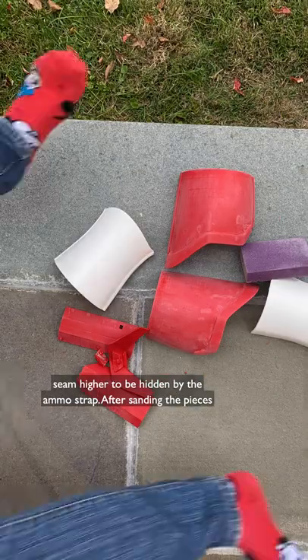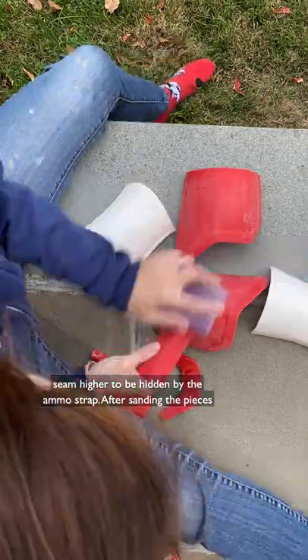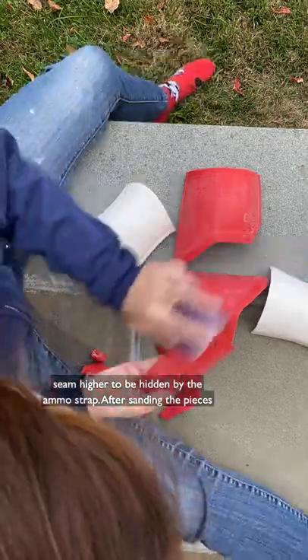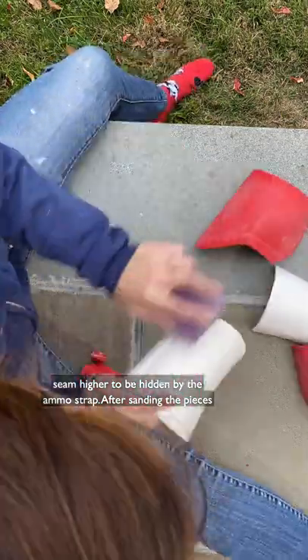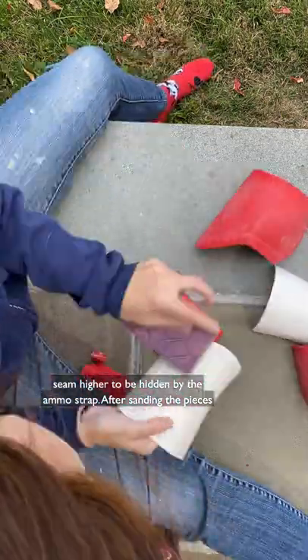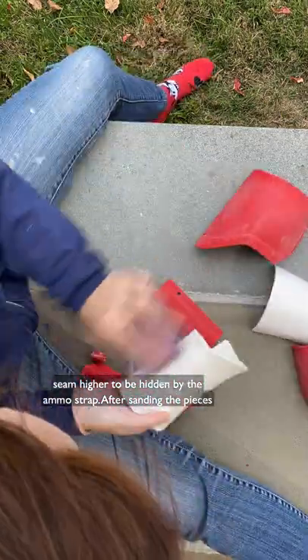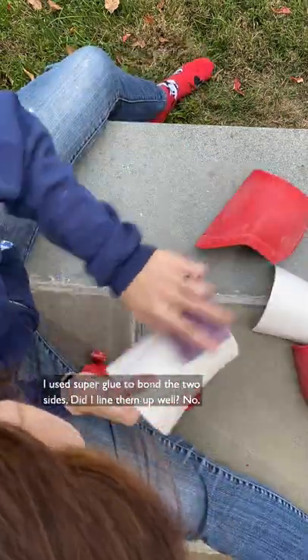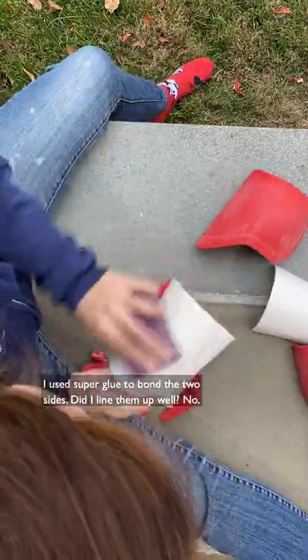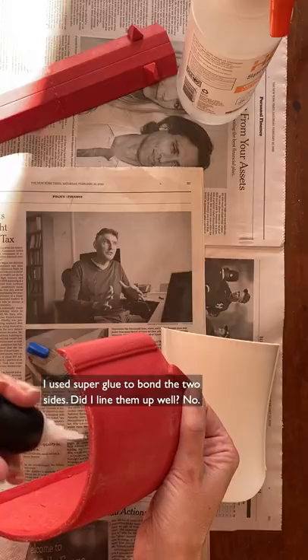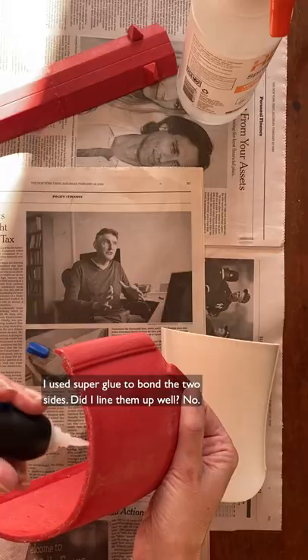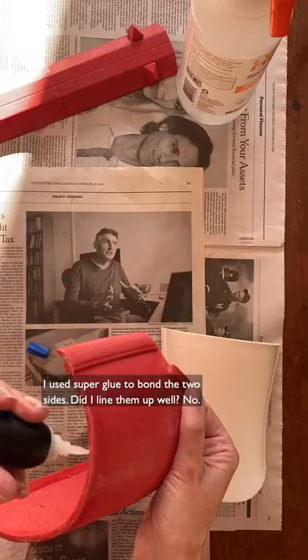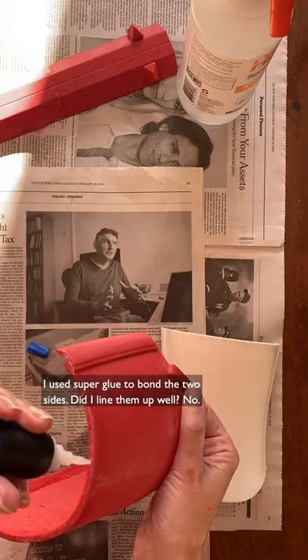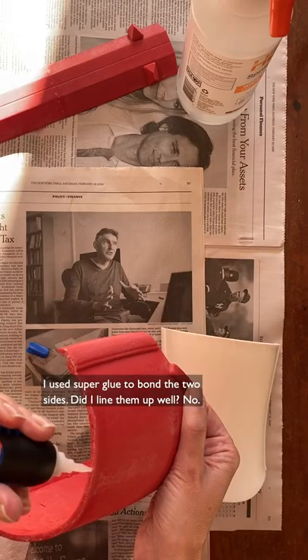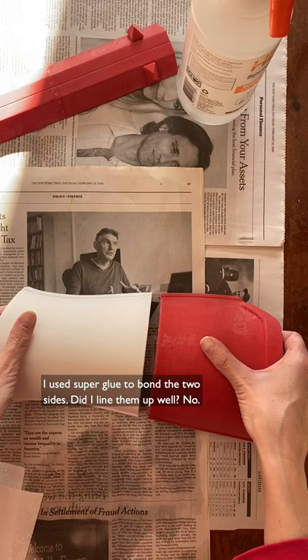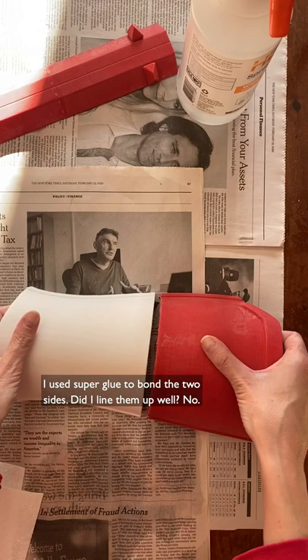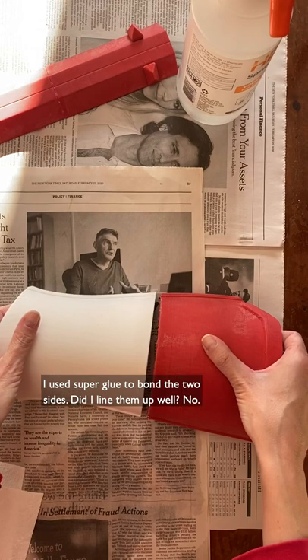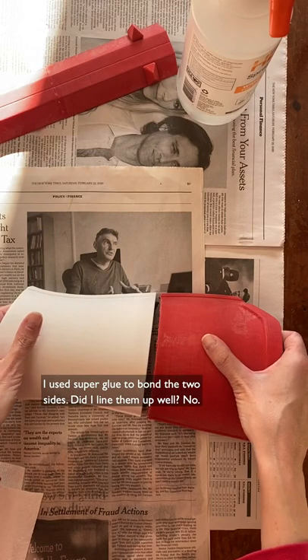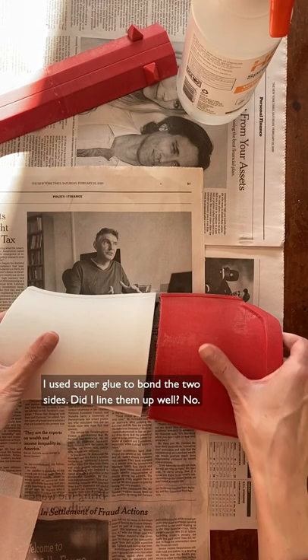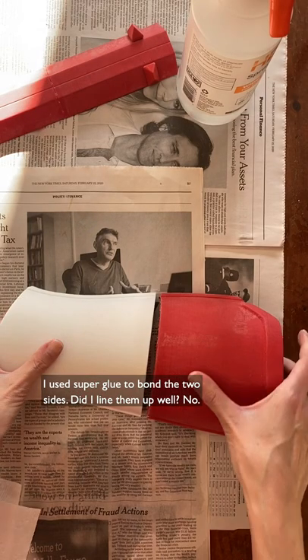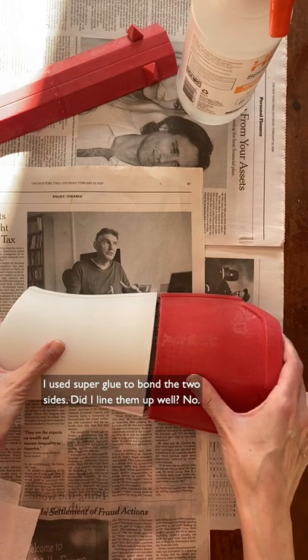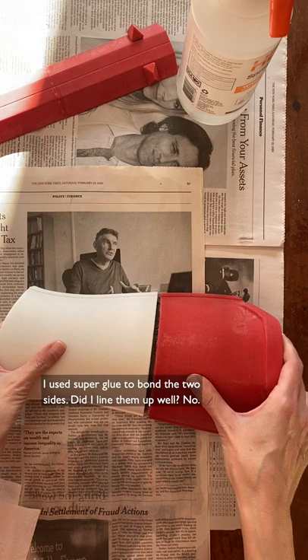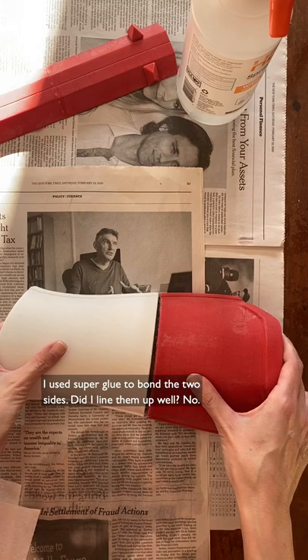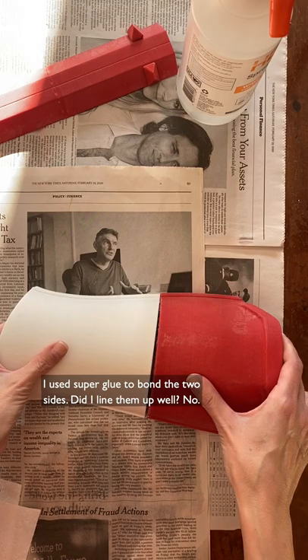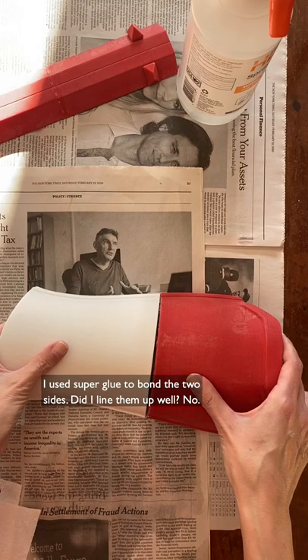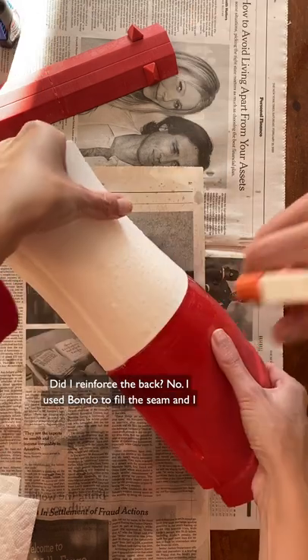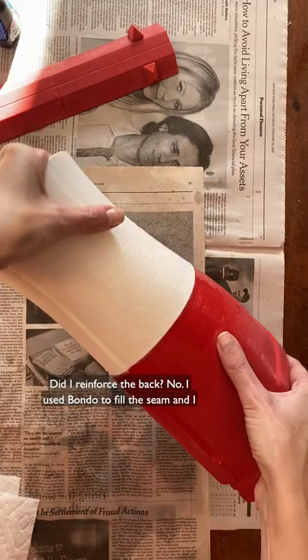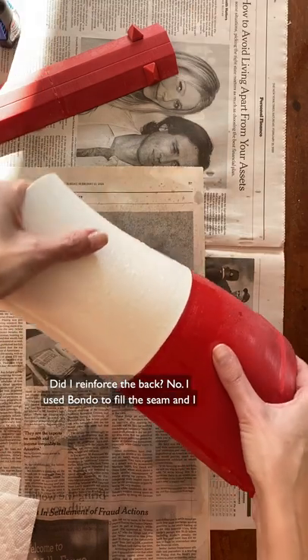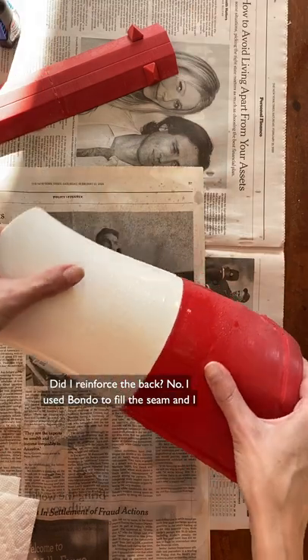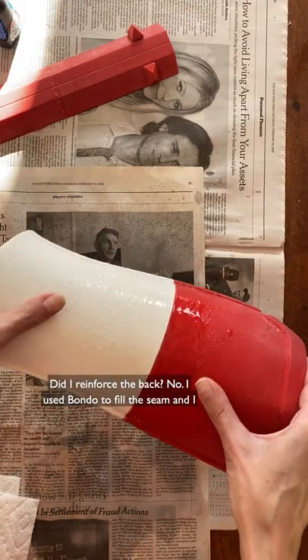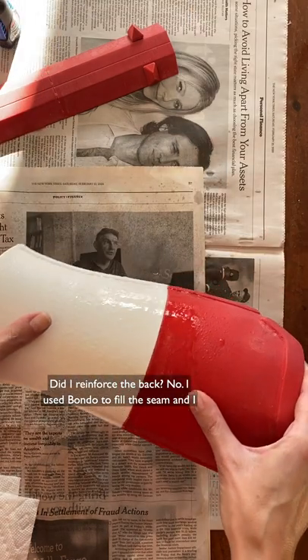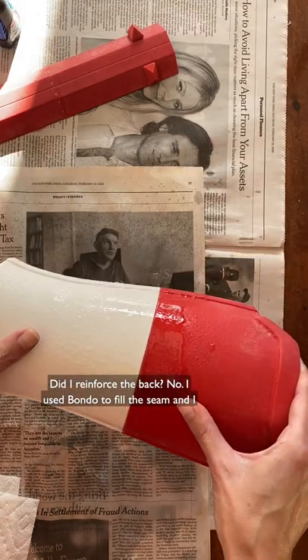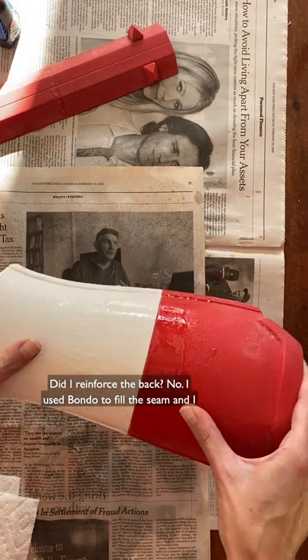After sanding the pieces, I used super glue to bond the two sides. Did I line them up well? No. Did I reinforce the back? No.